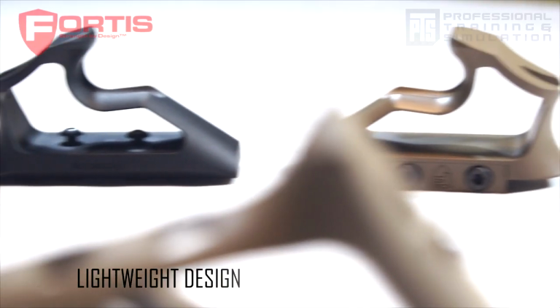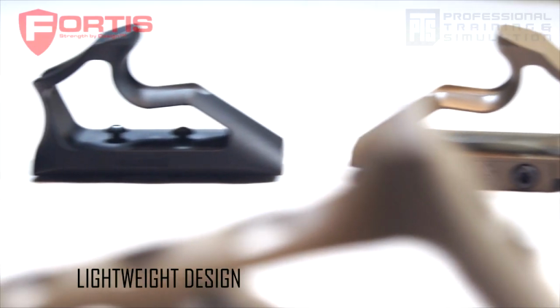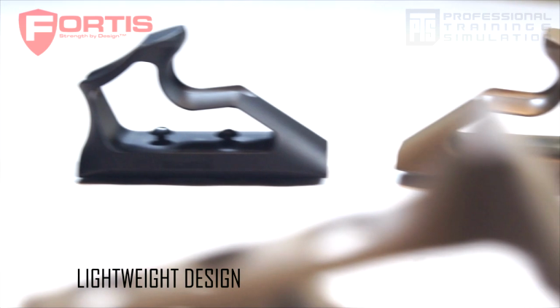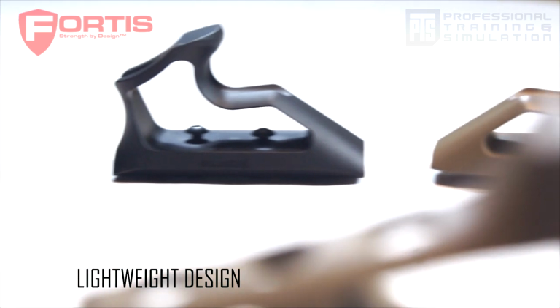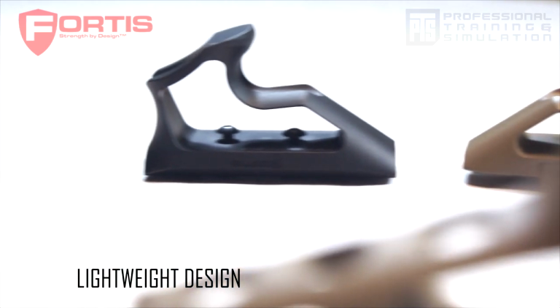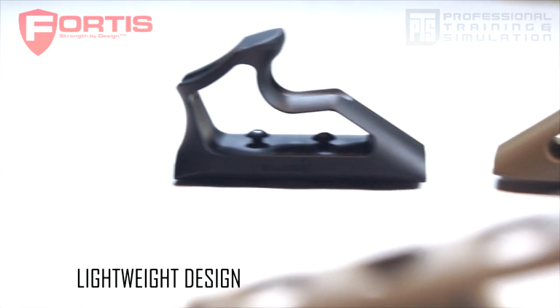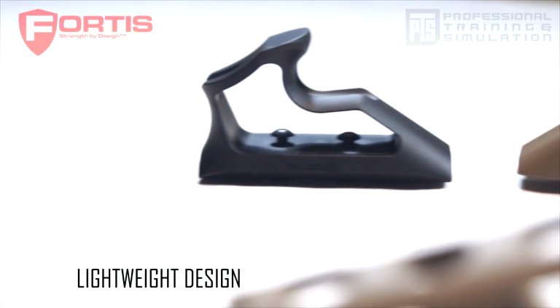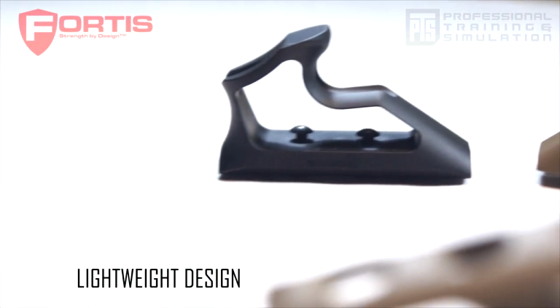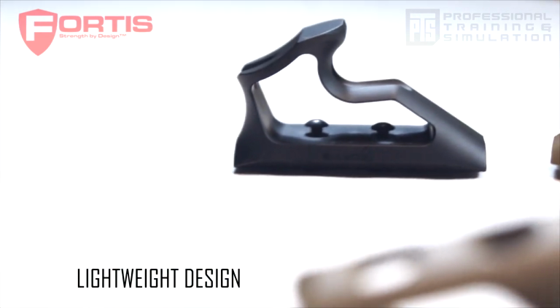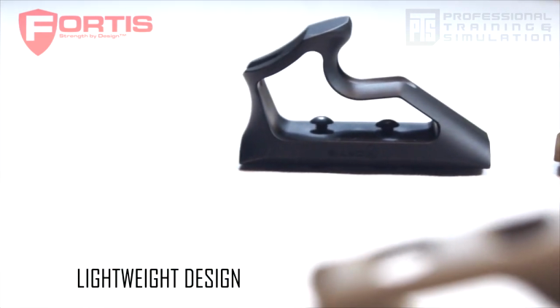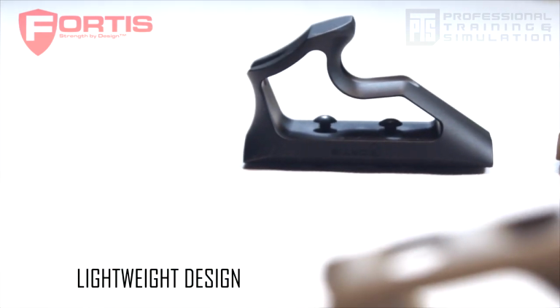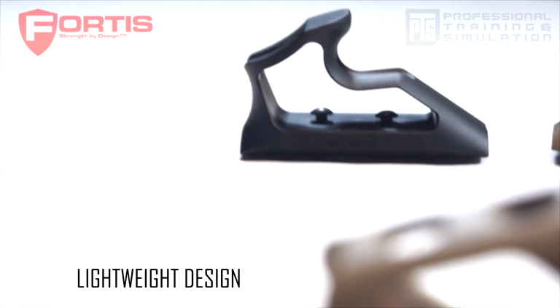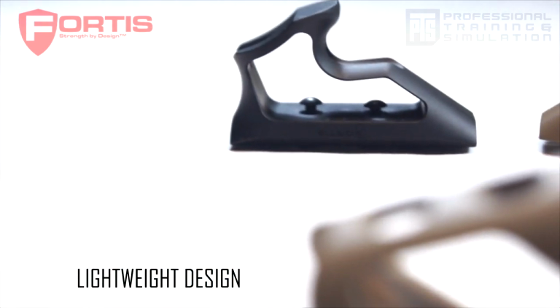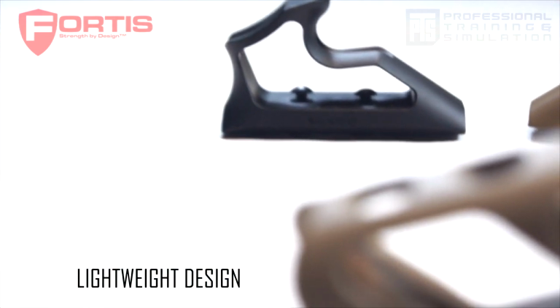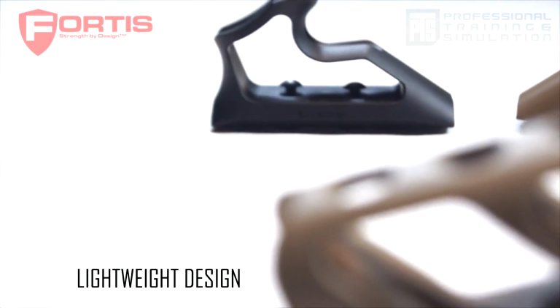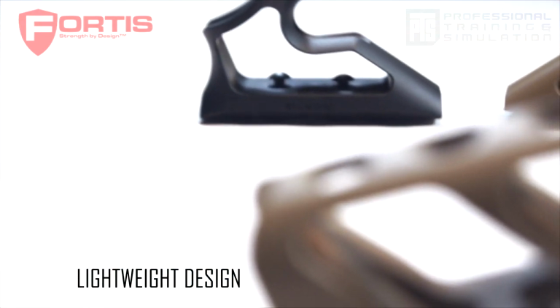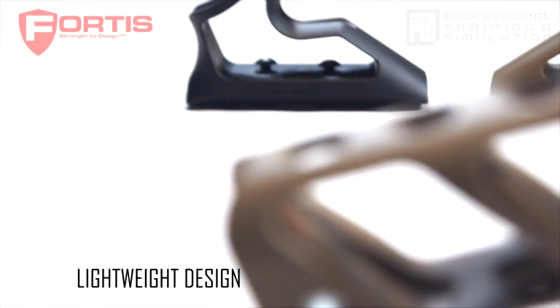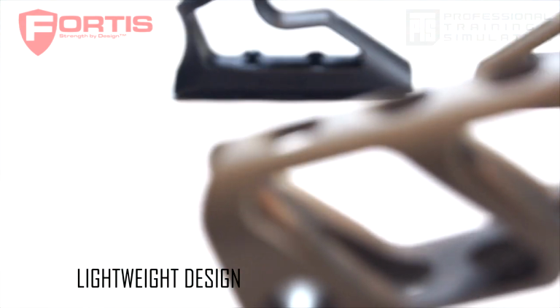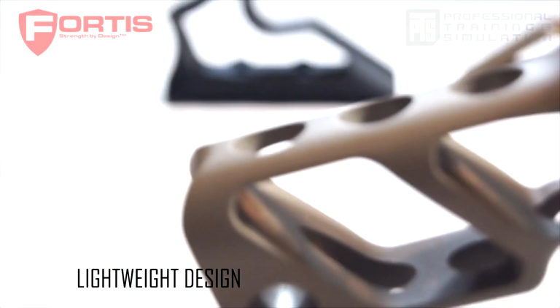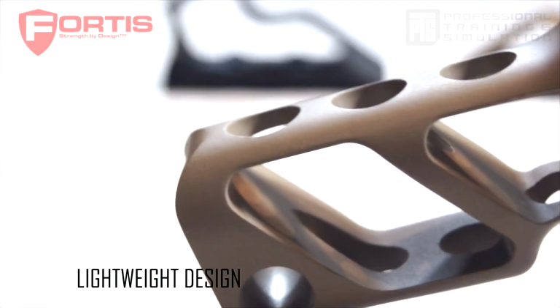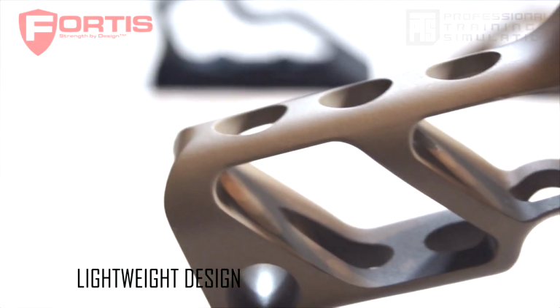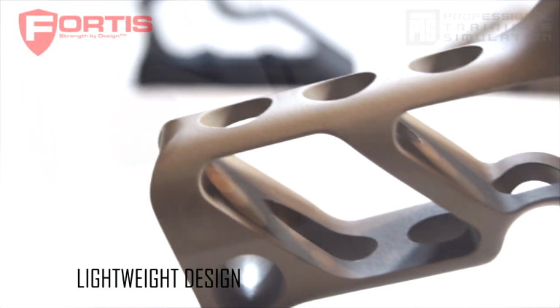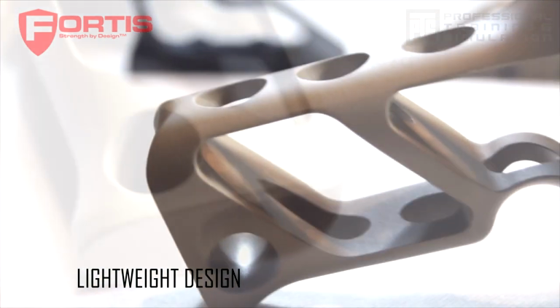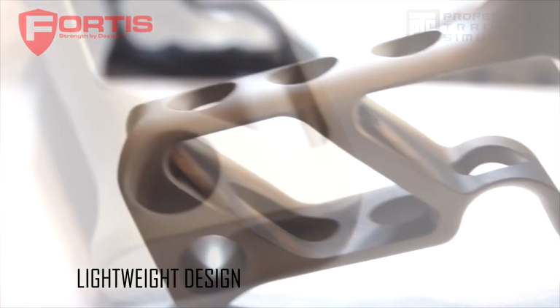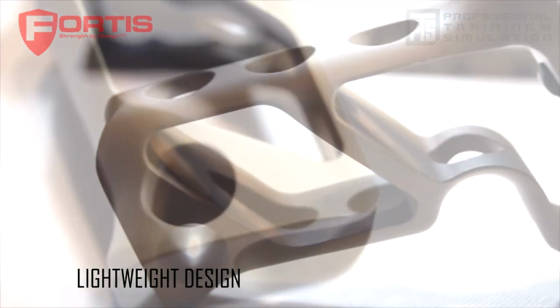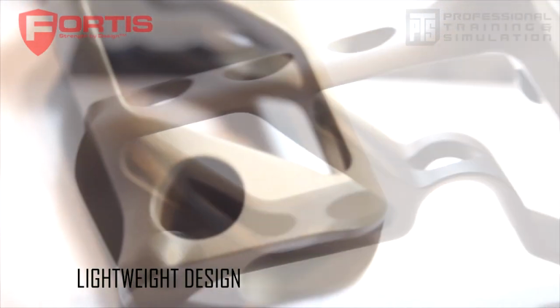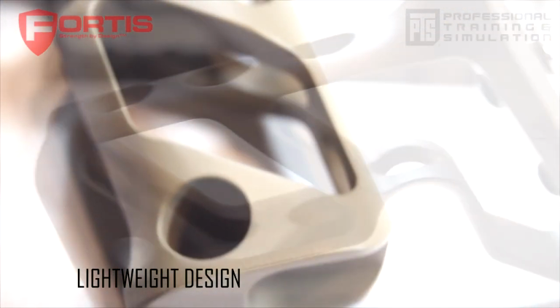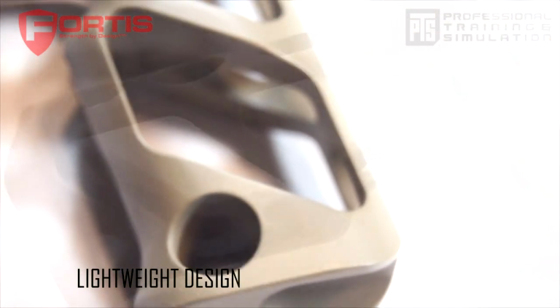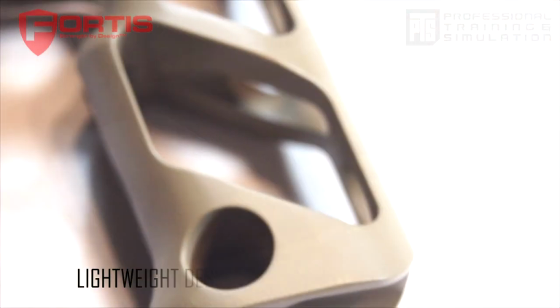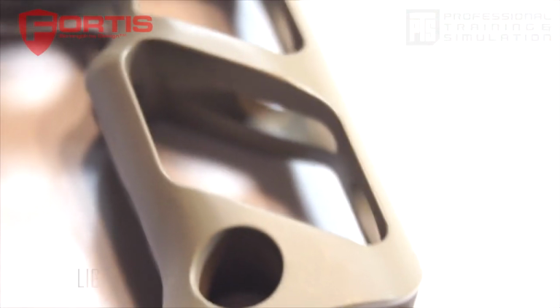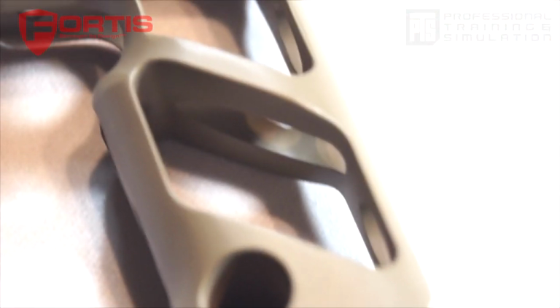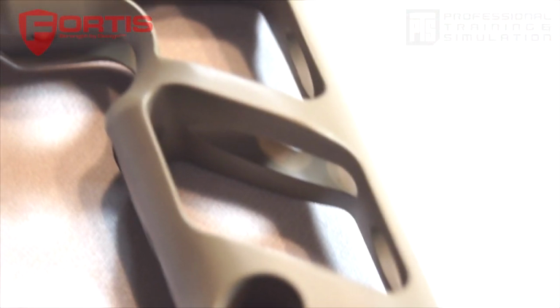These grips are extremely lightweight, made with a very simple and elegant one-piece design.